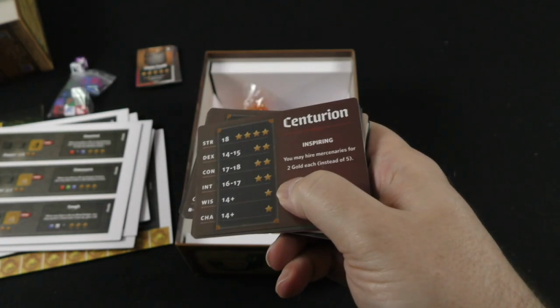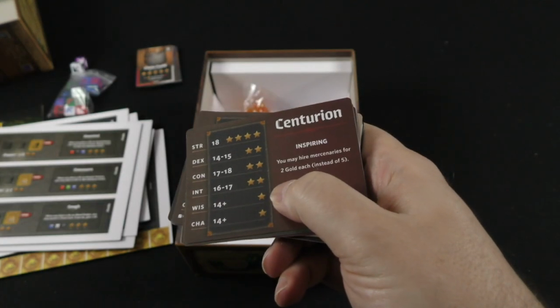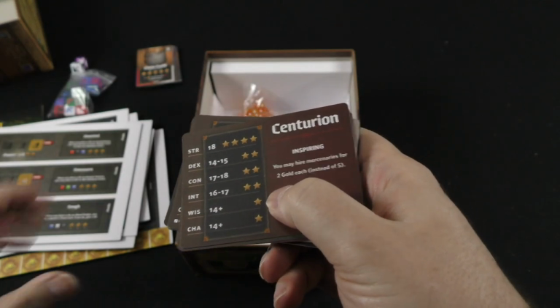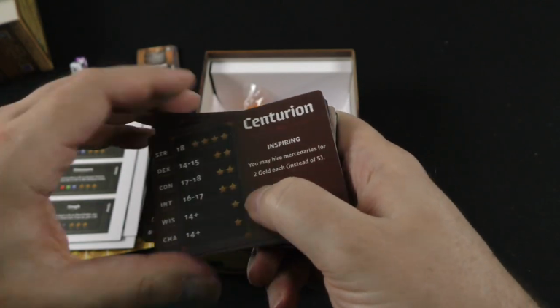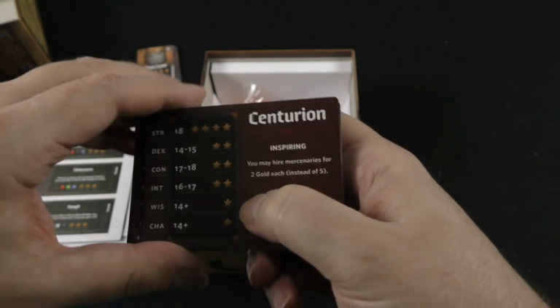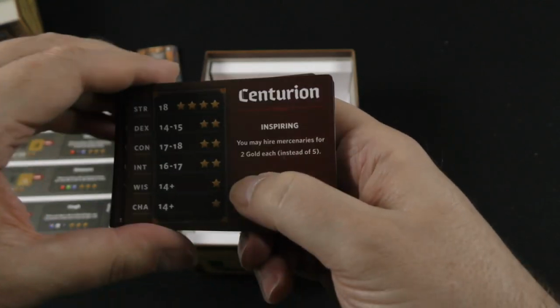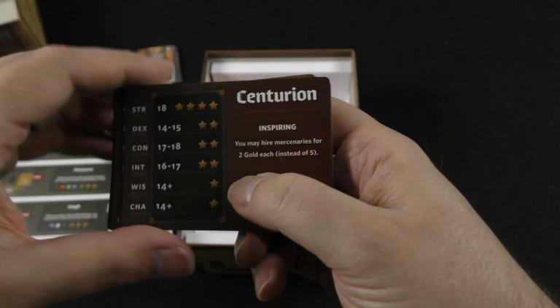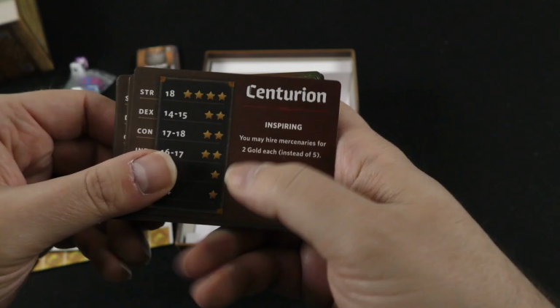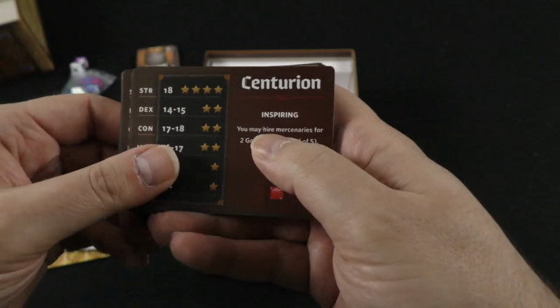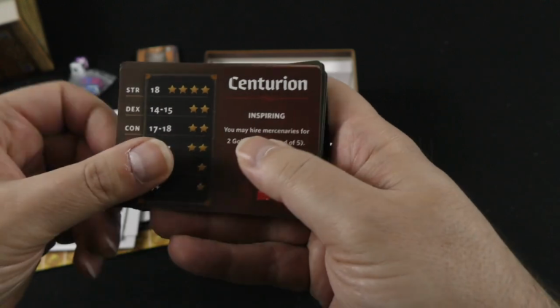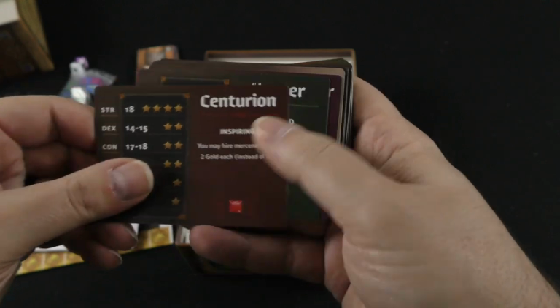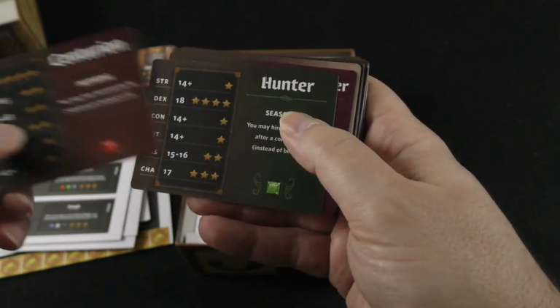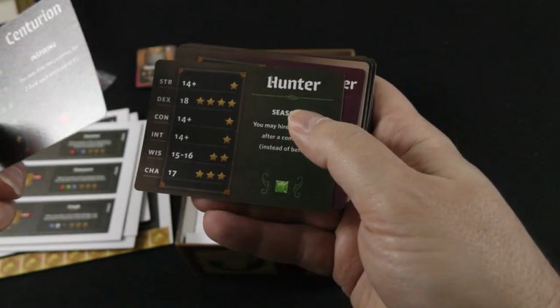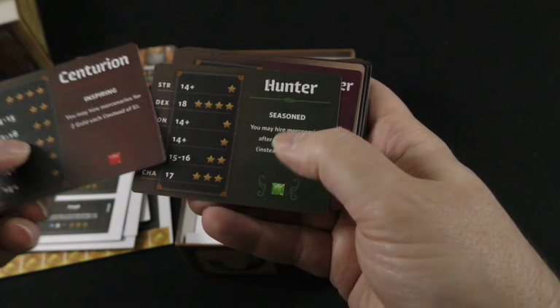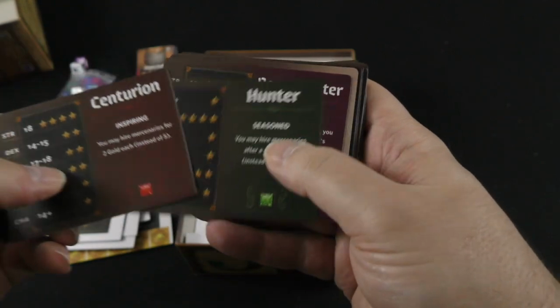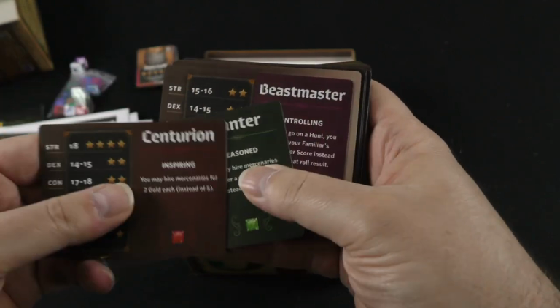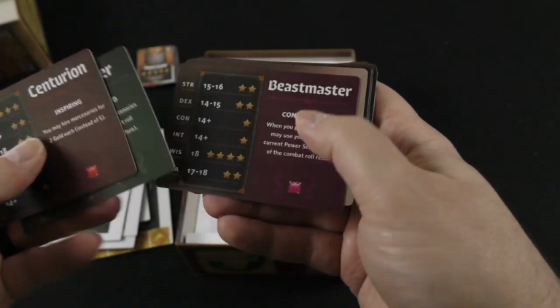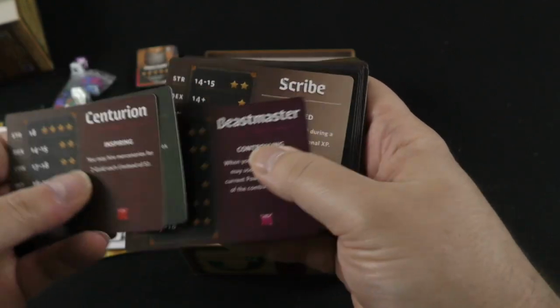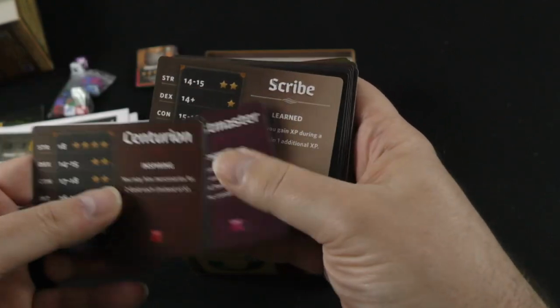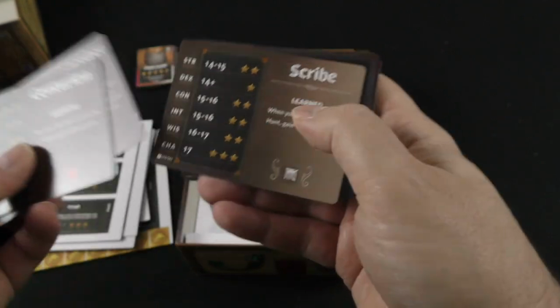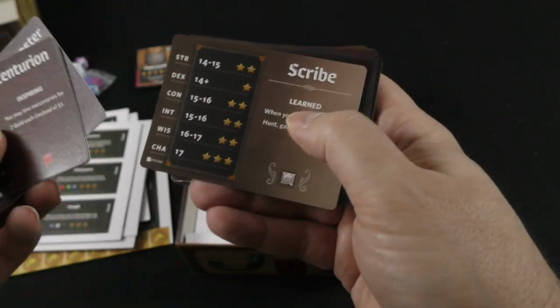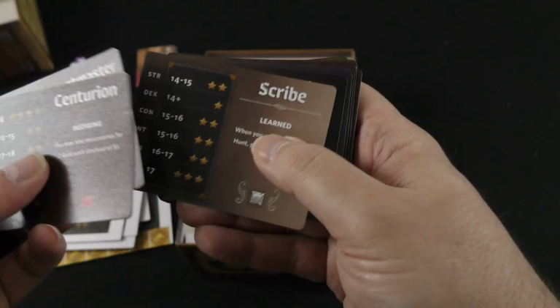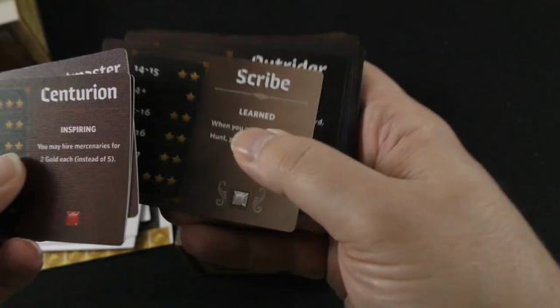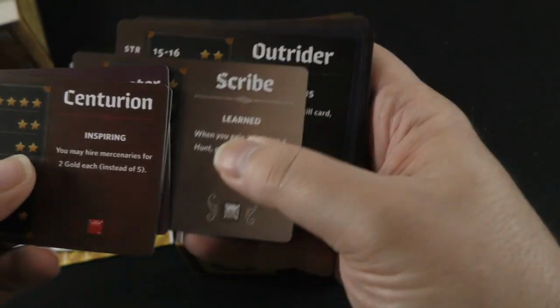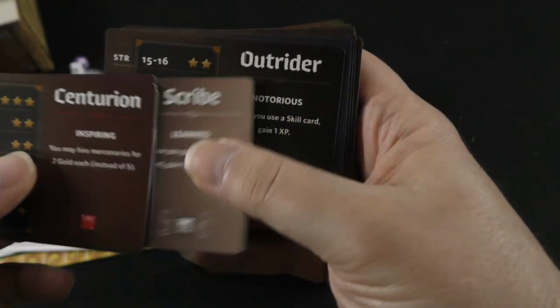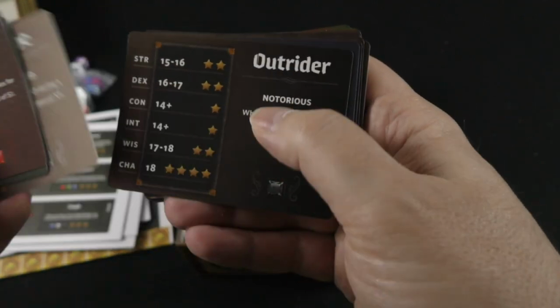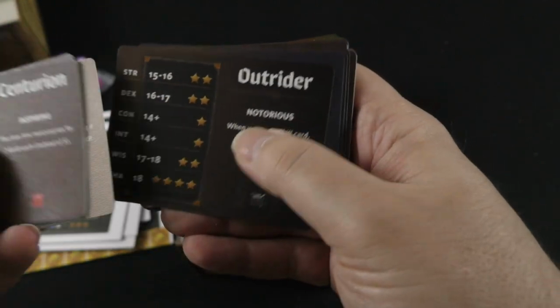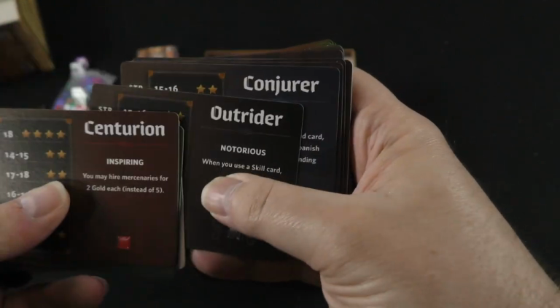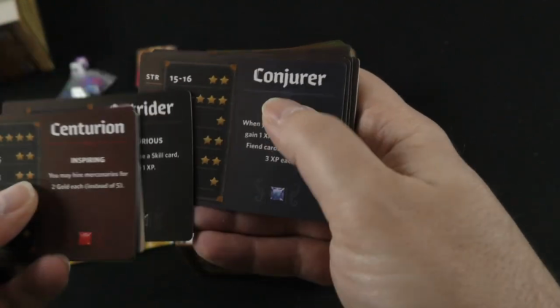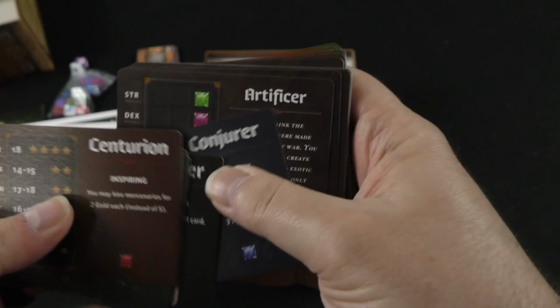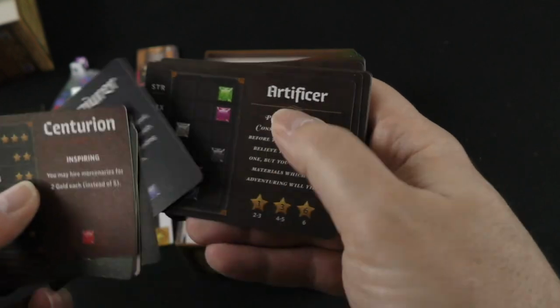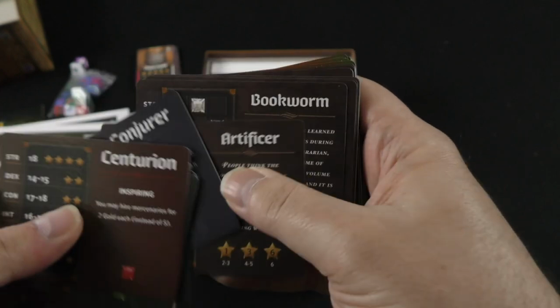Here we can see some of the different classes: Centurion, Hunter, Beastmaster, Scribe, Outrider, Conjurer — just going through these quickly.